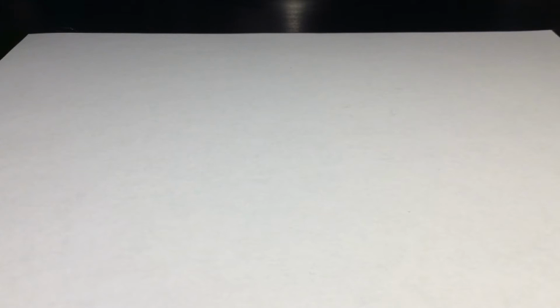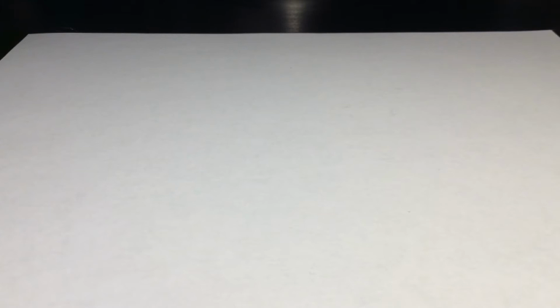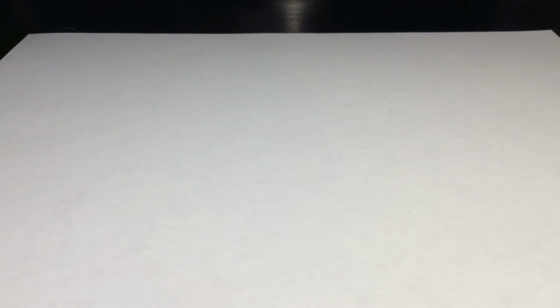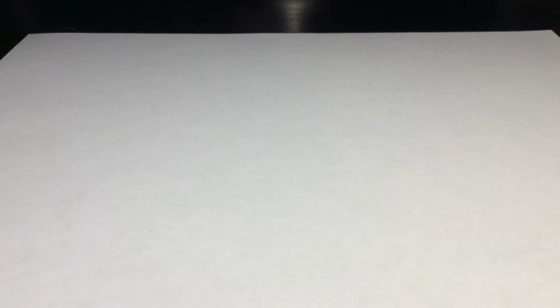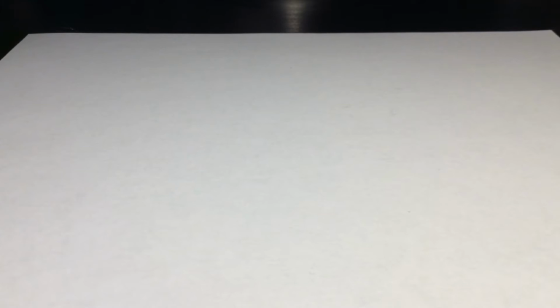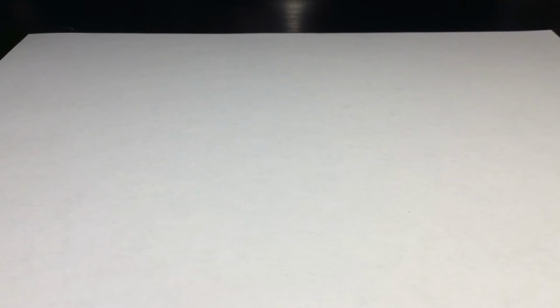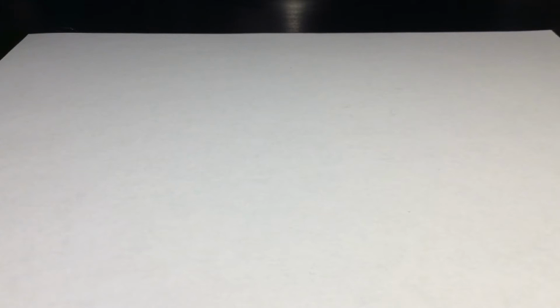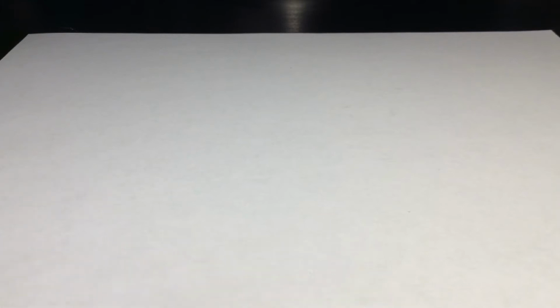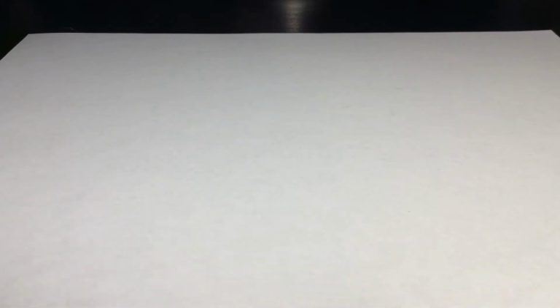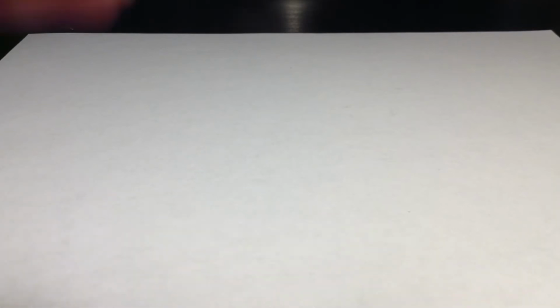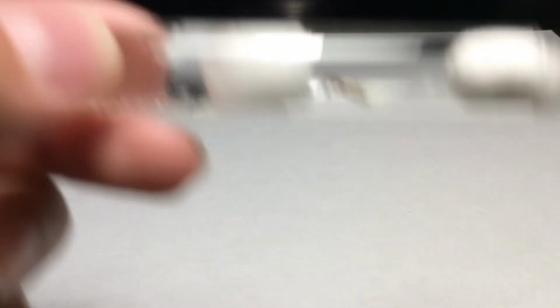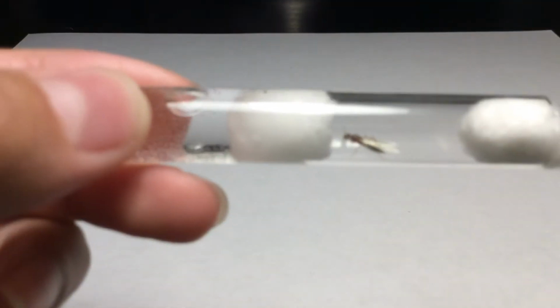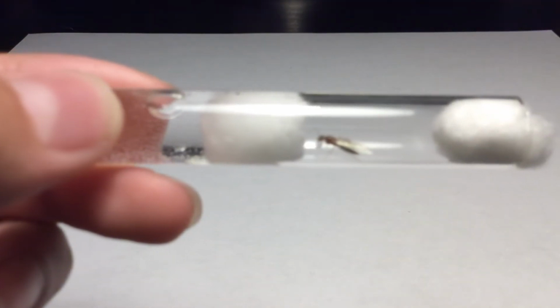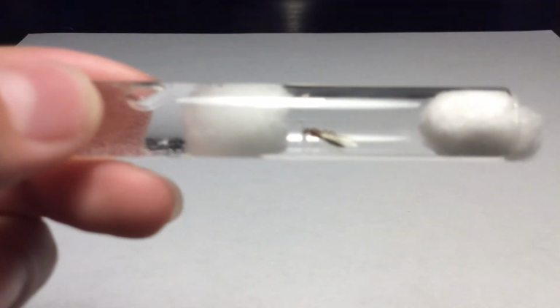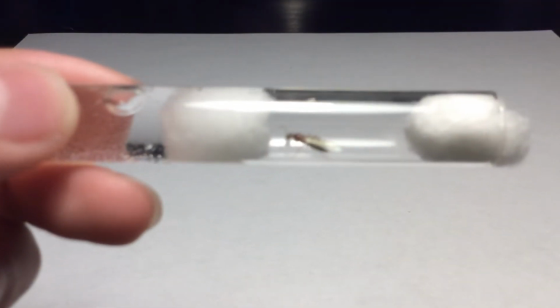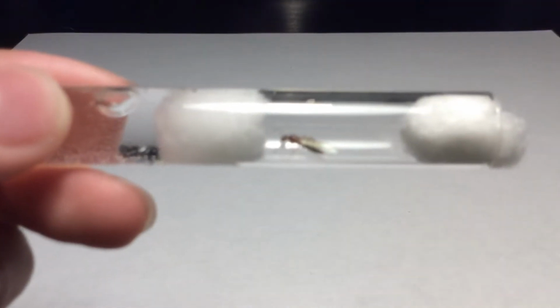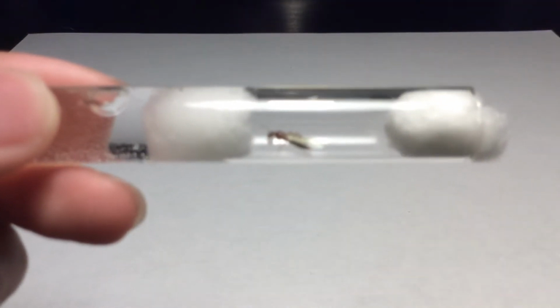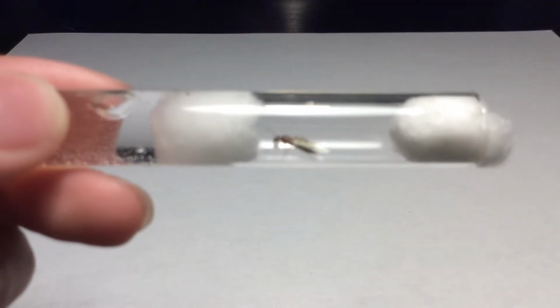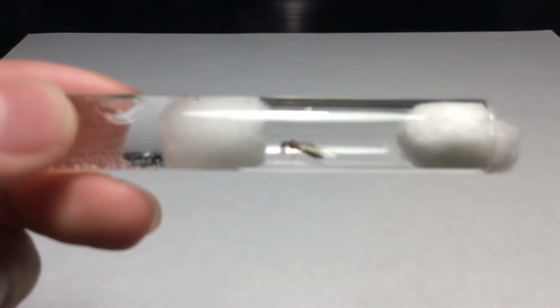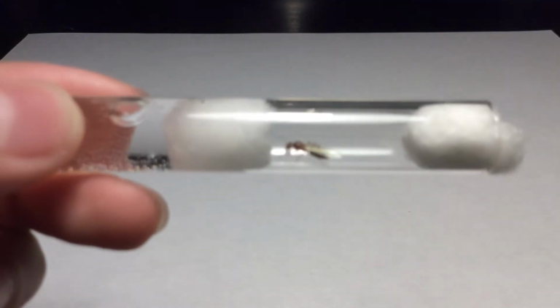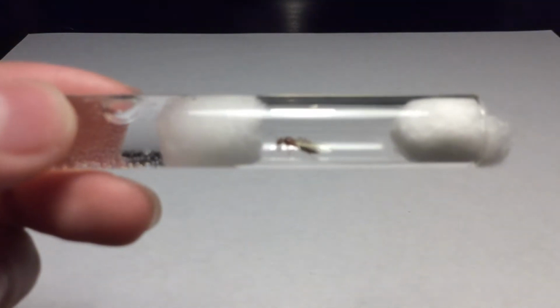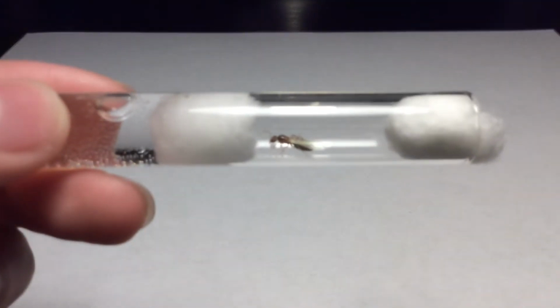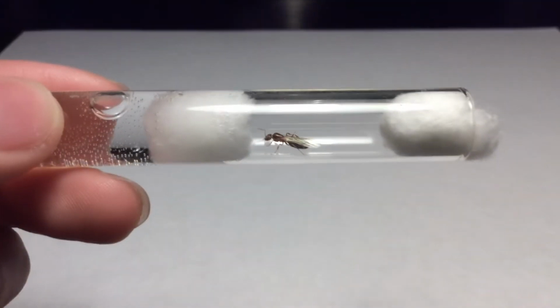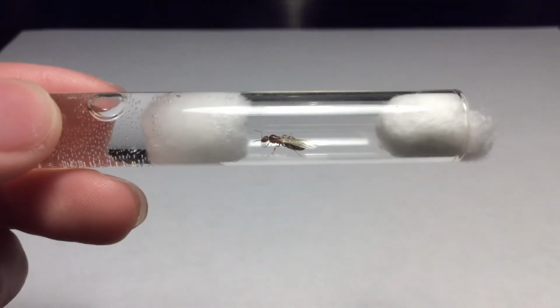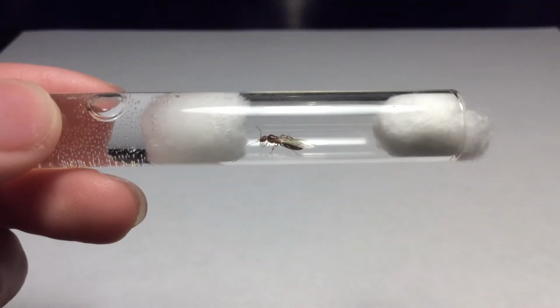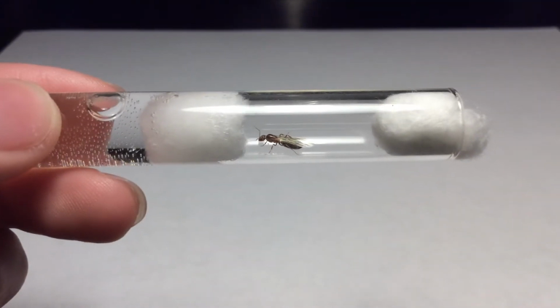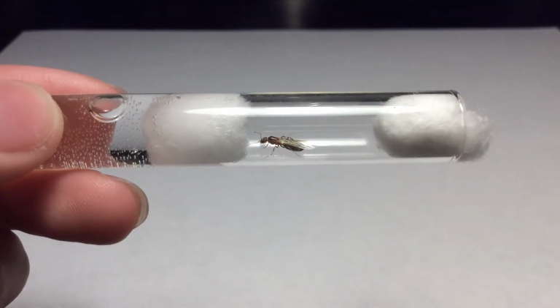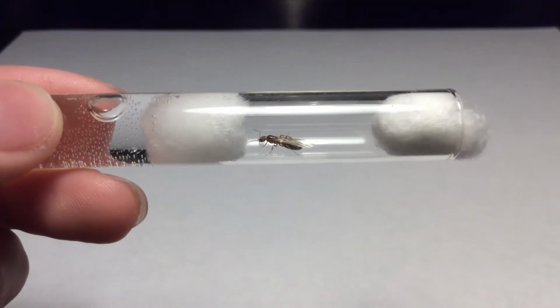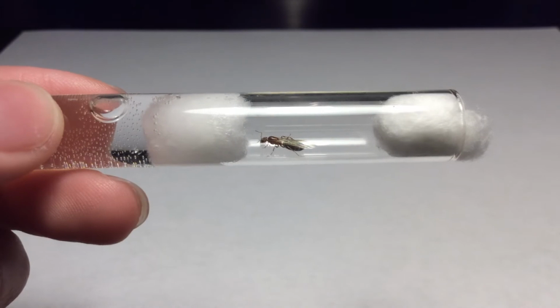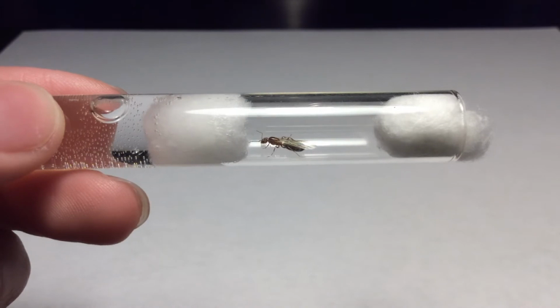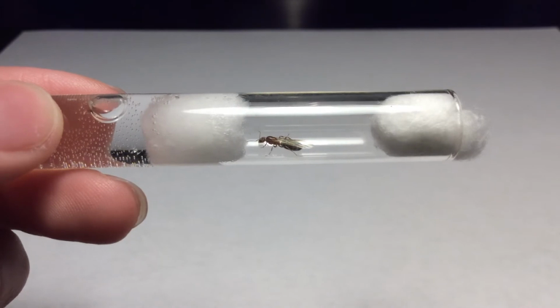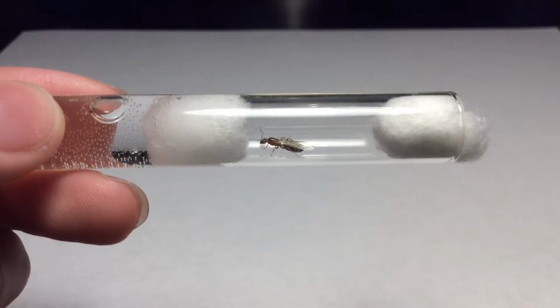I caught a new queen ant, guys — the second to last one that I'm going to be showing you.